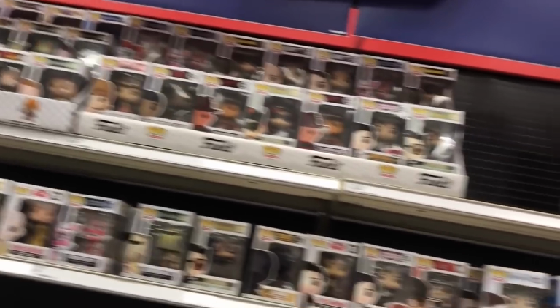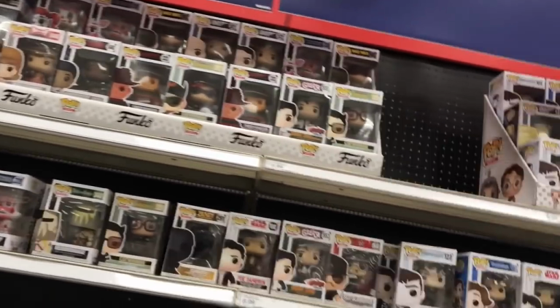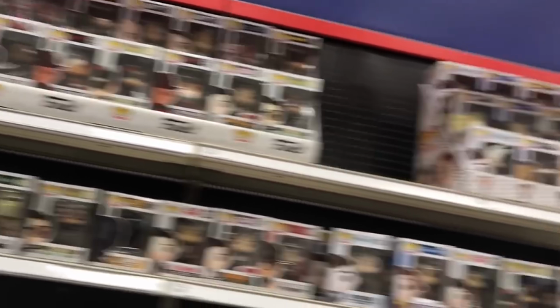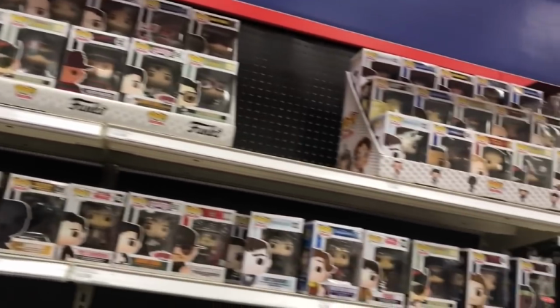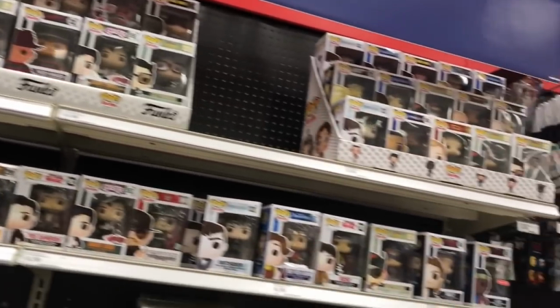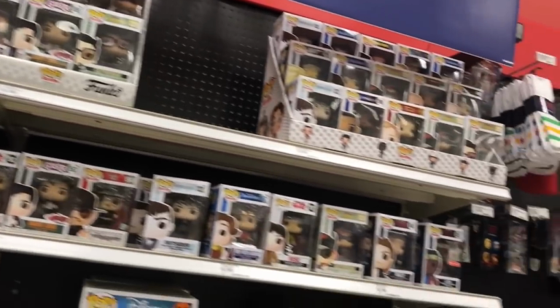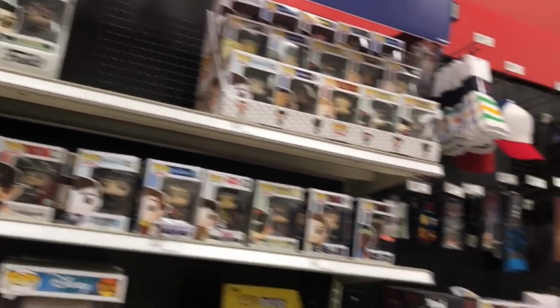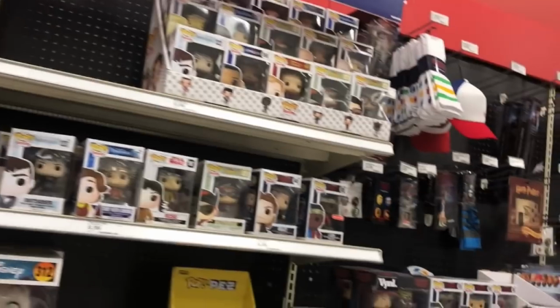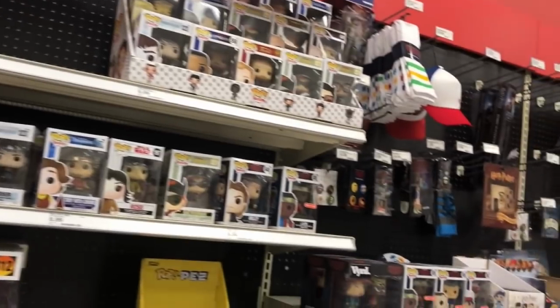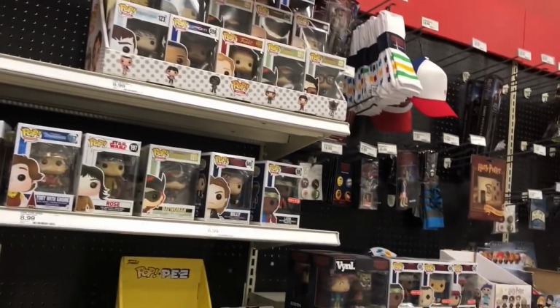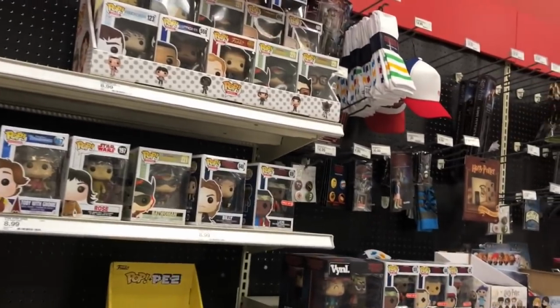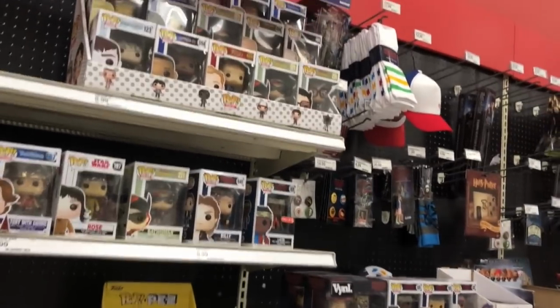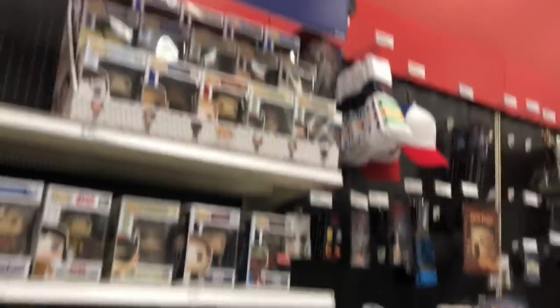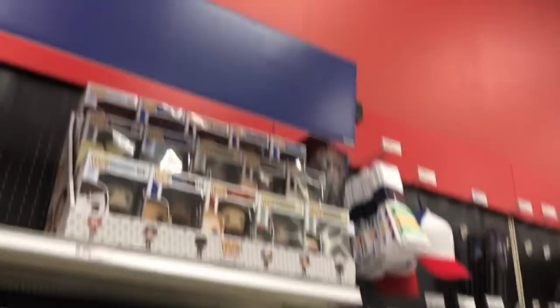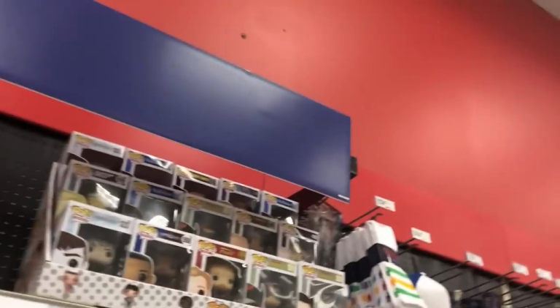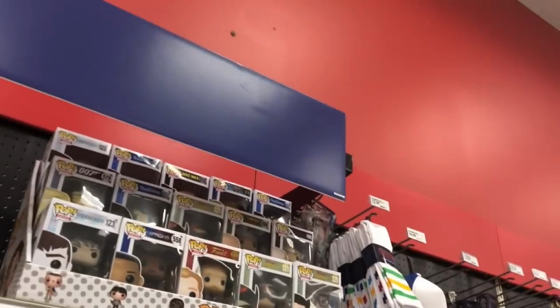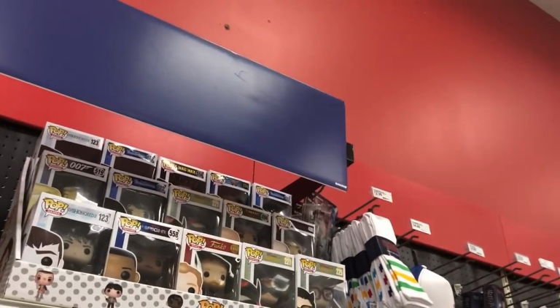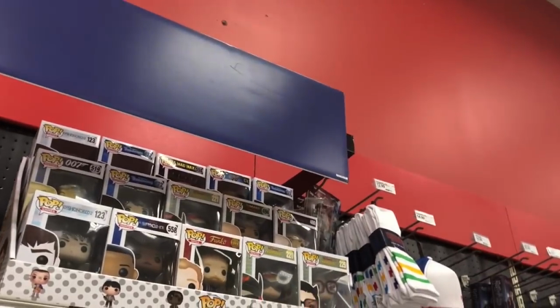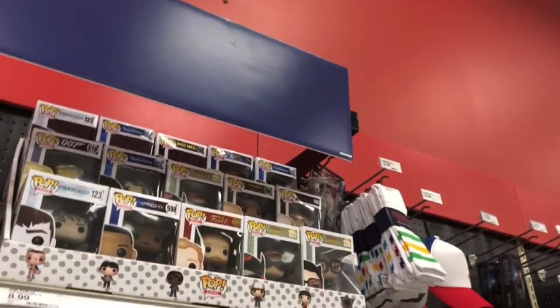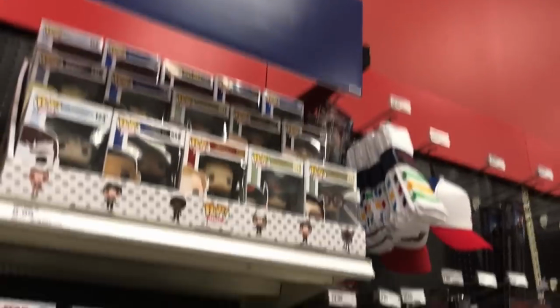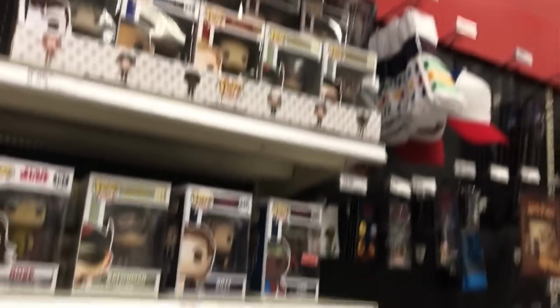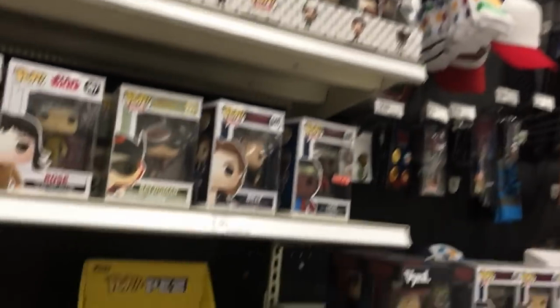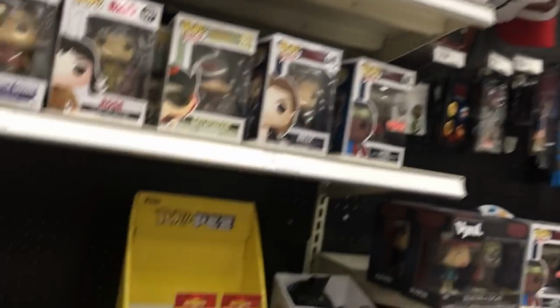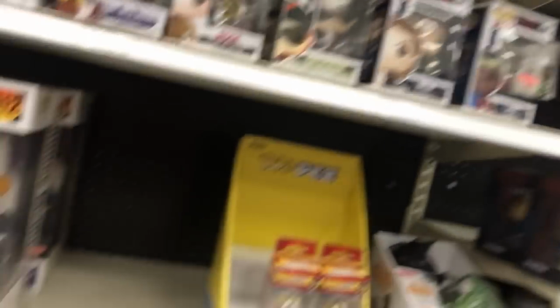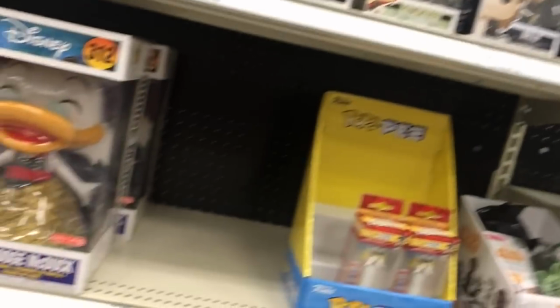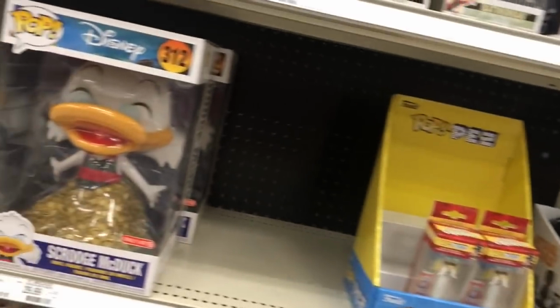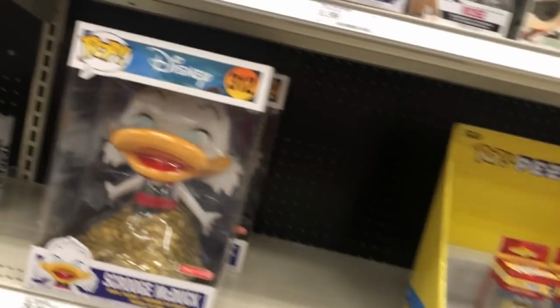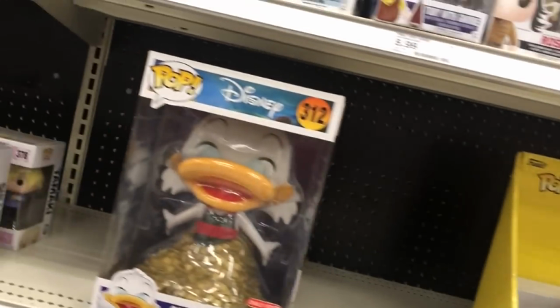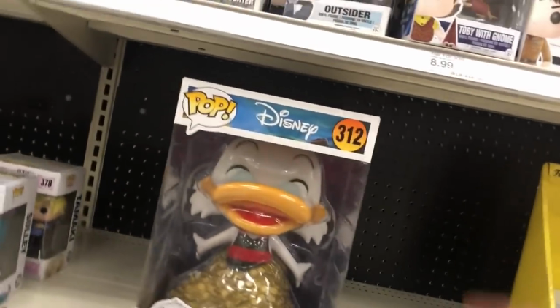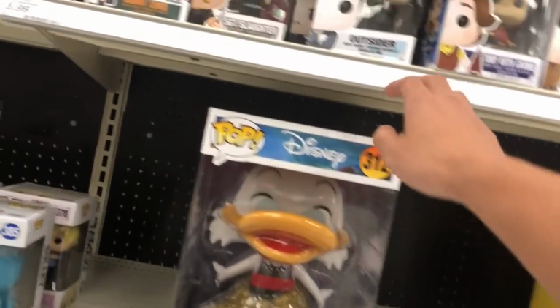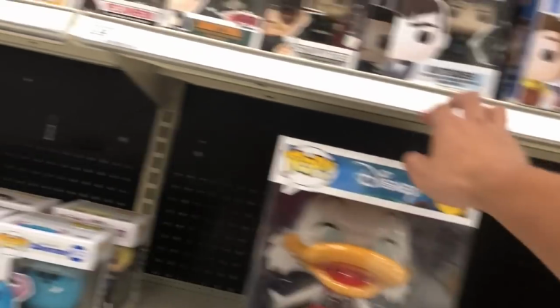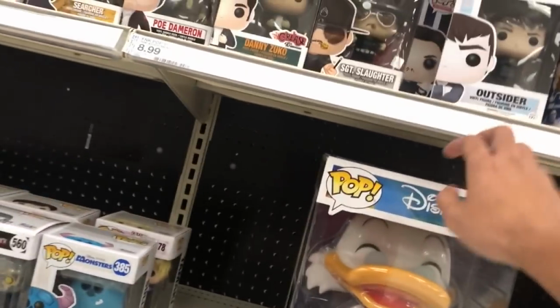So many pops. Nothing new, except for this.